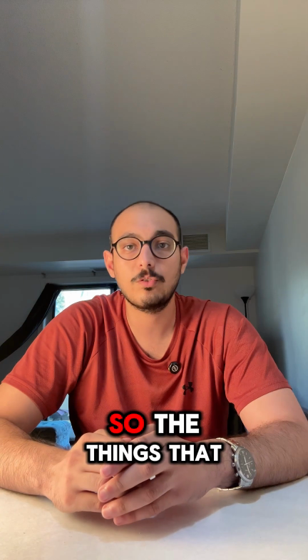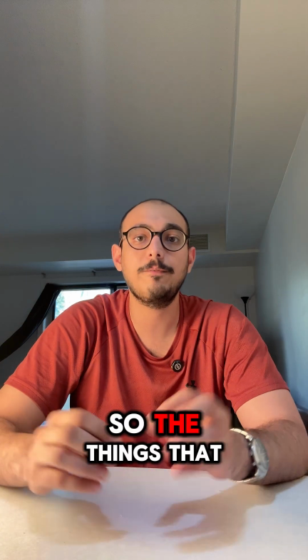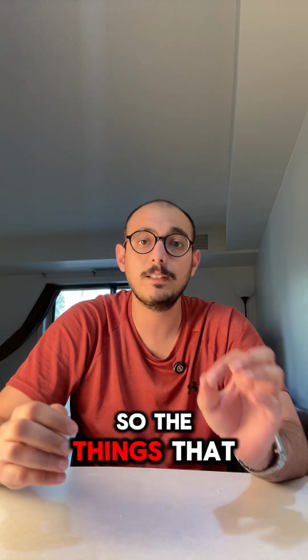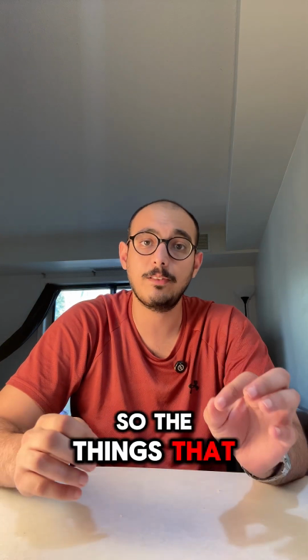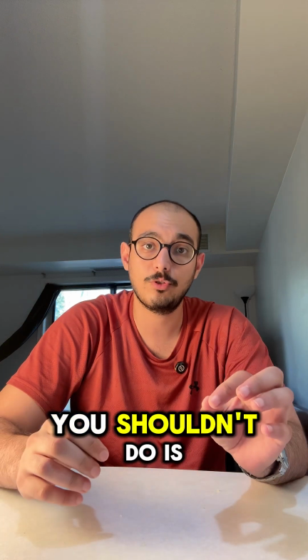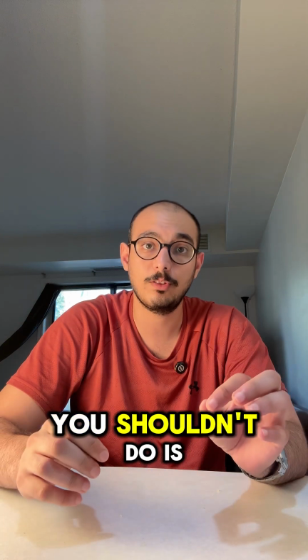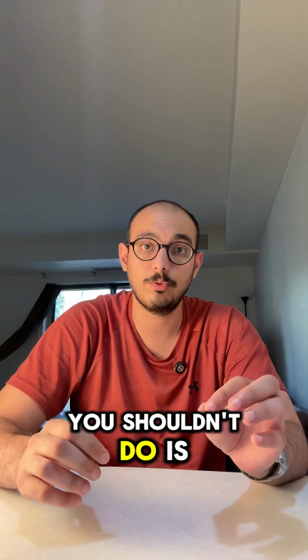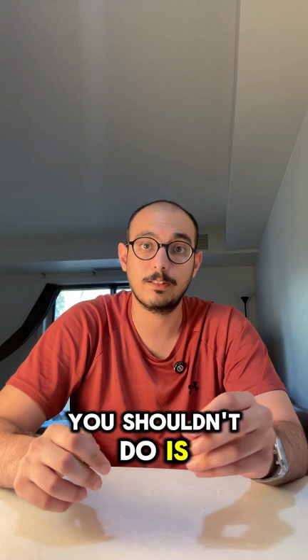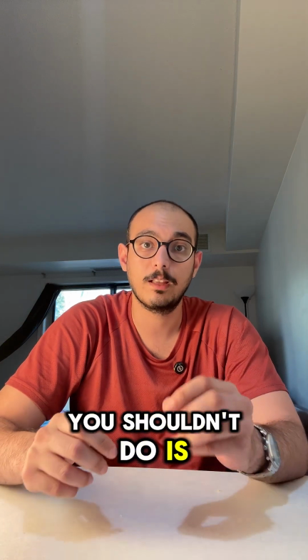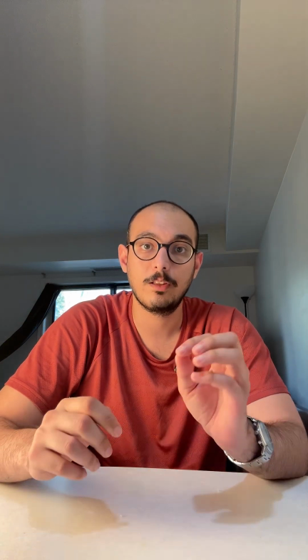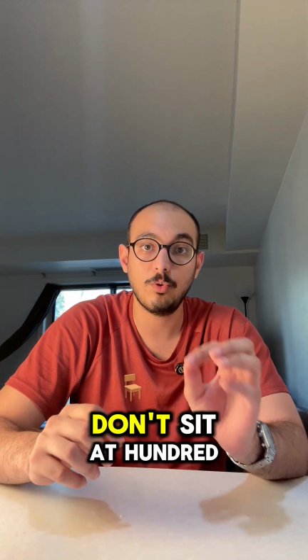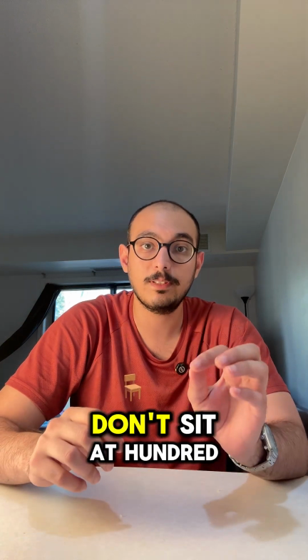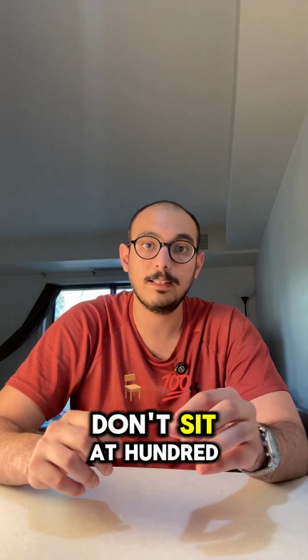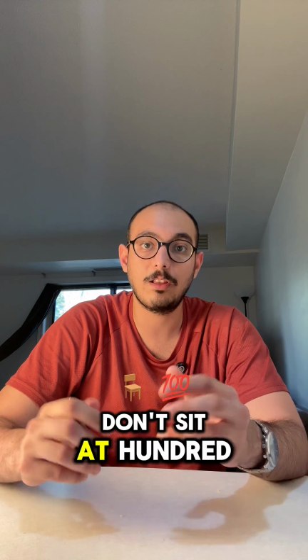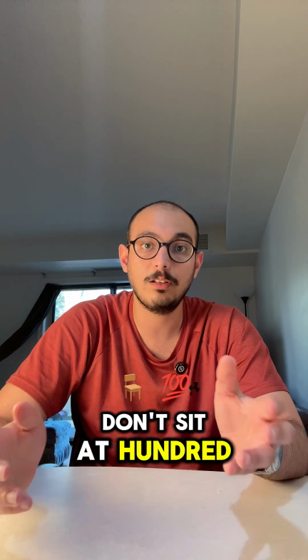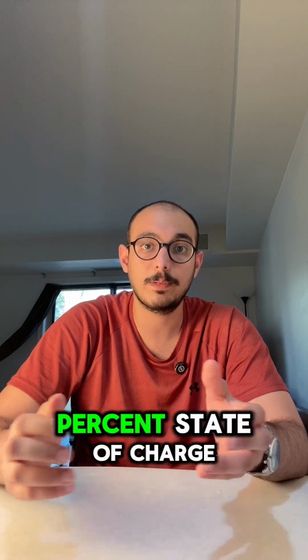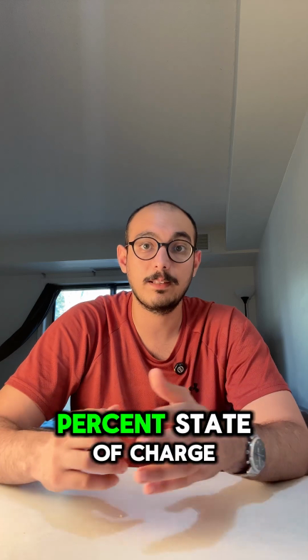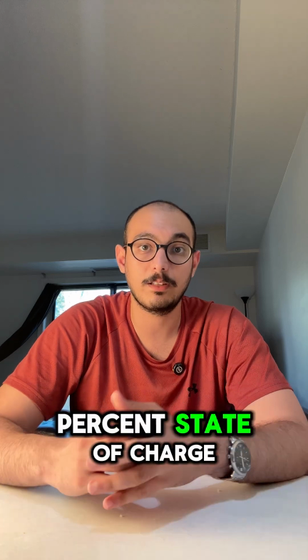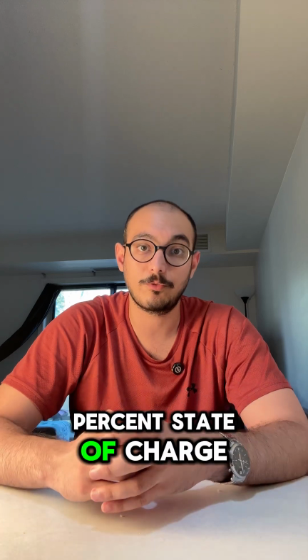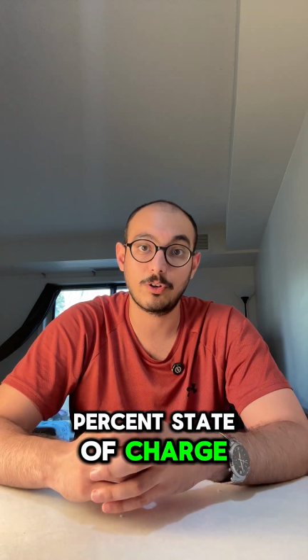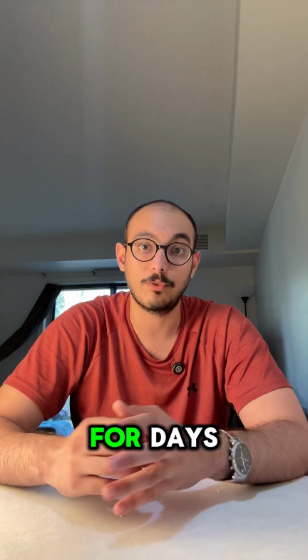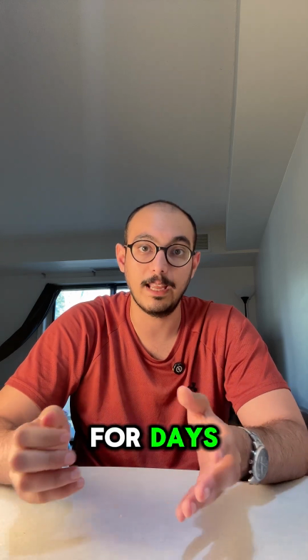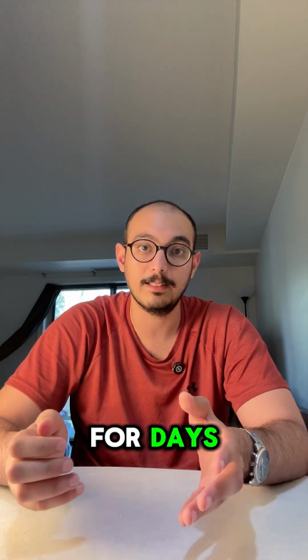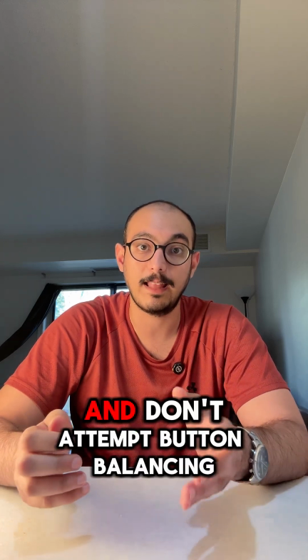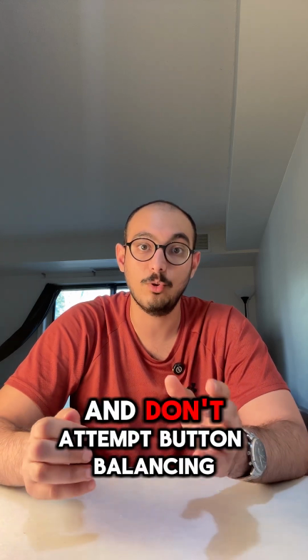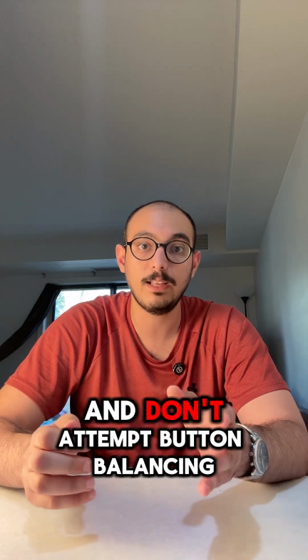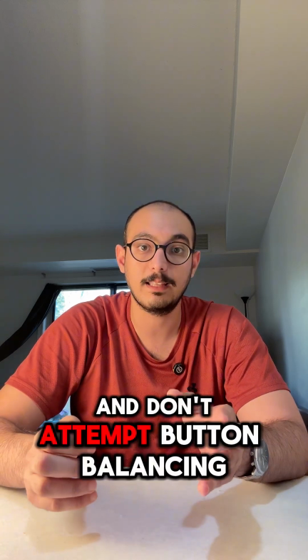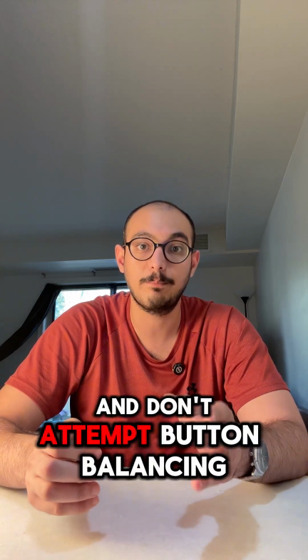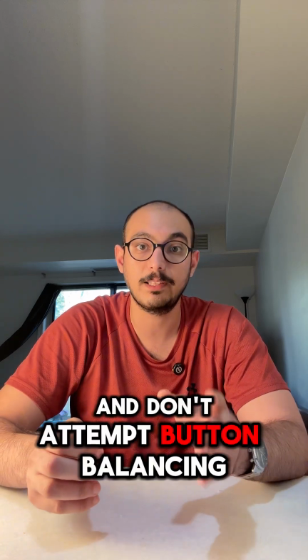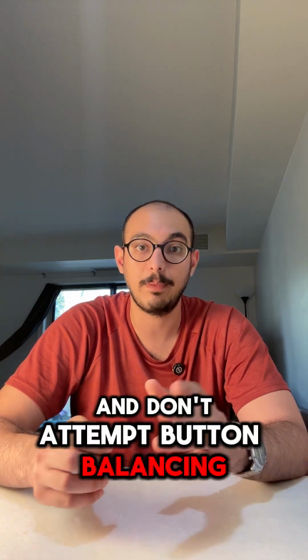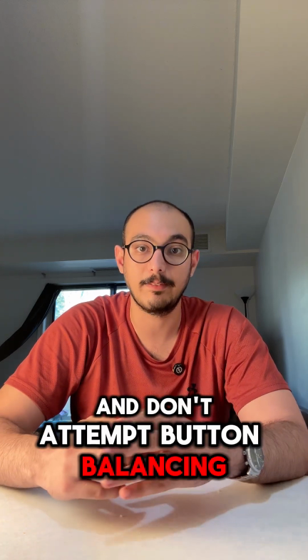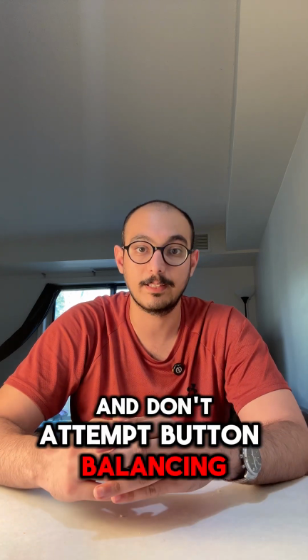What you shouldn't do: don't sit at 100% state of charge for days, and don't attempt button balancing.